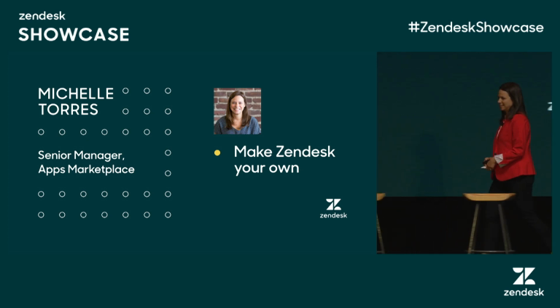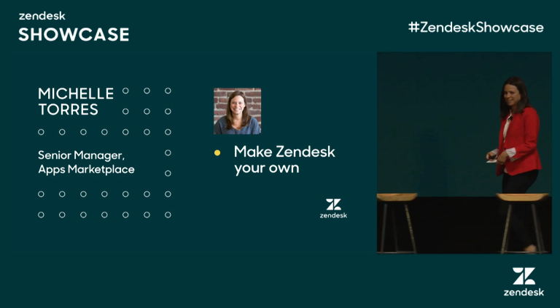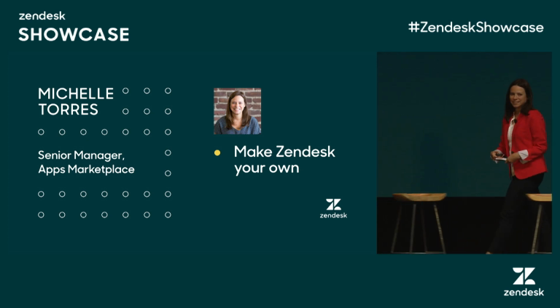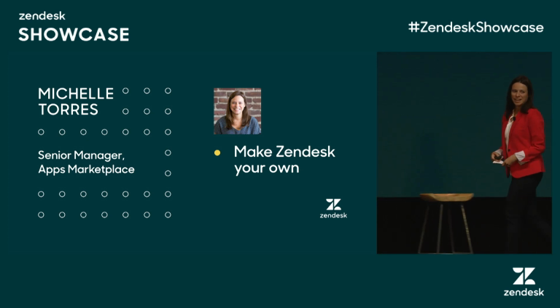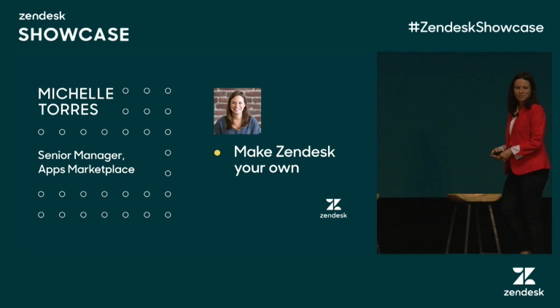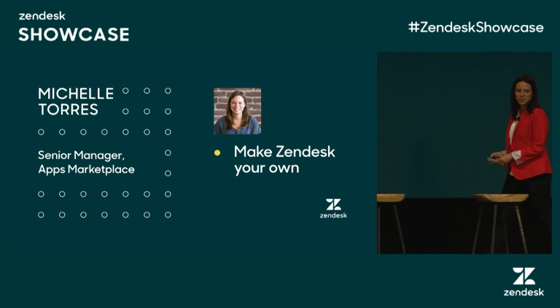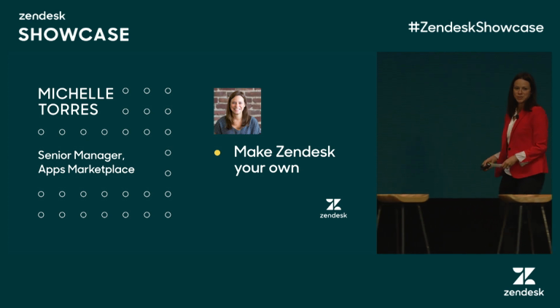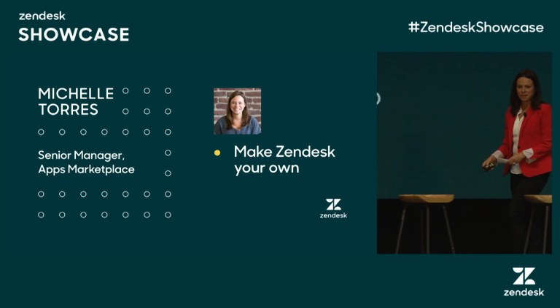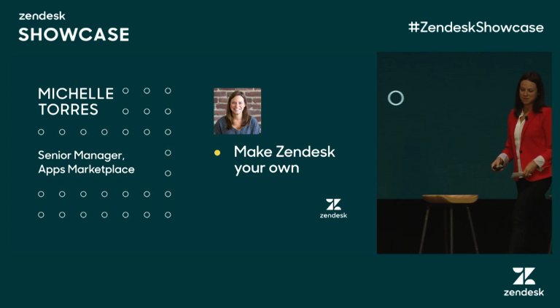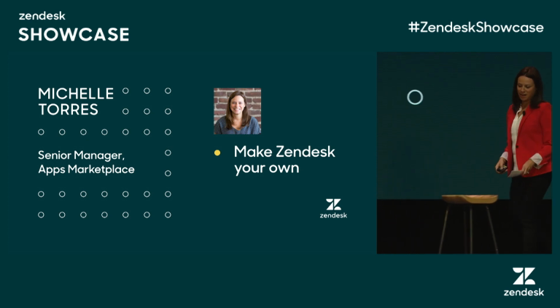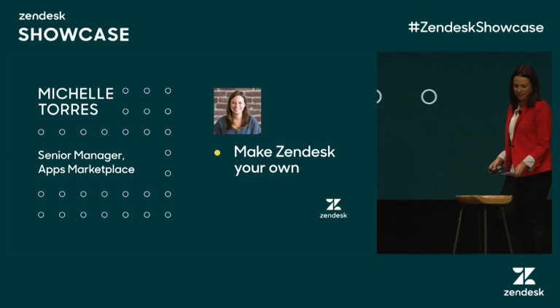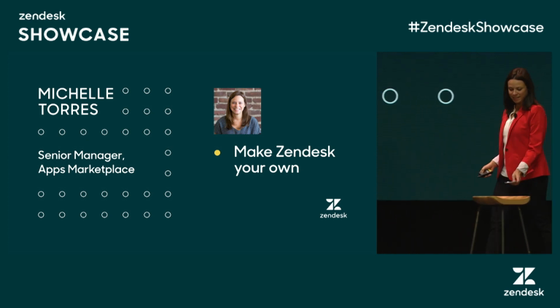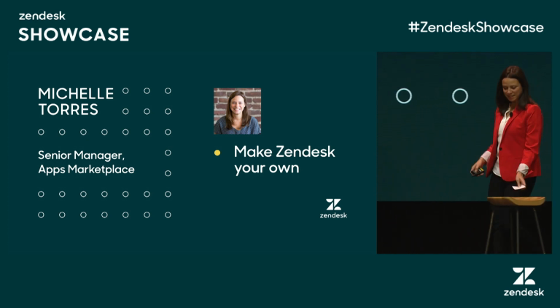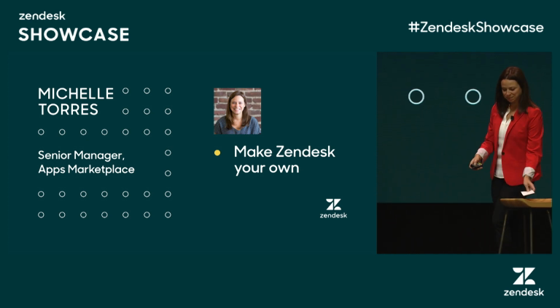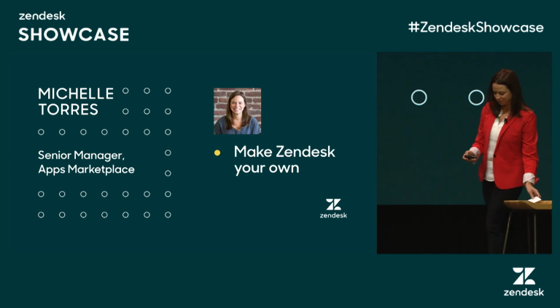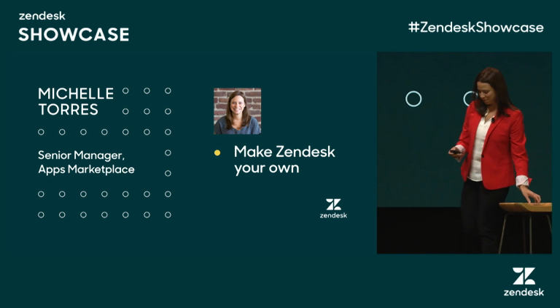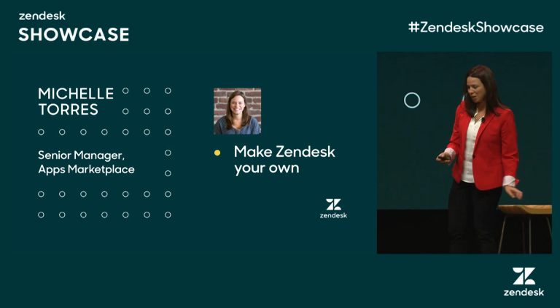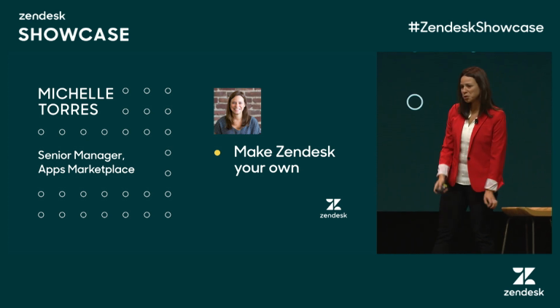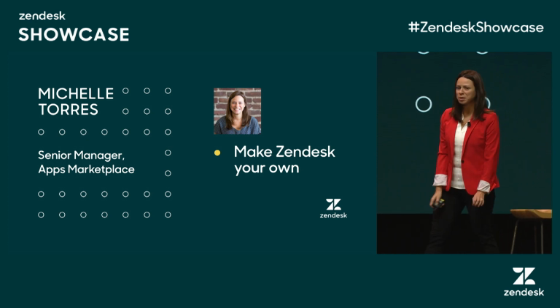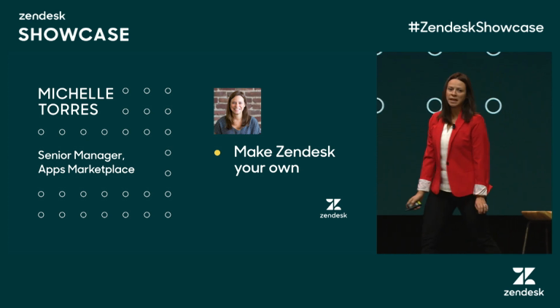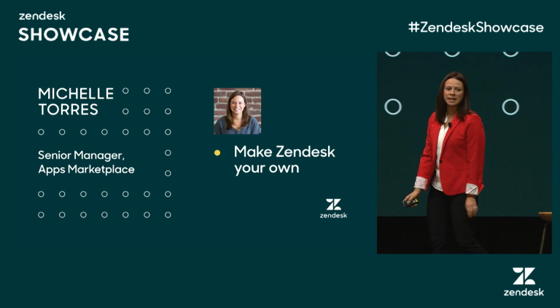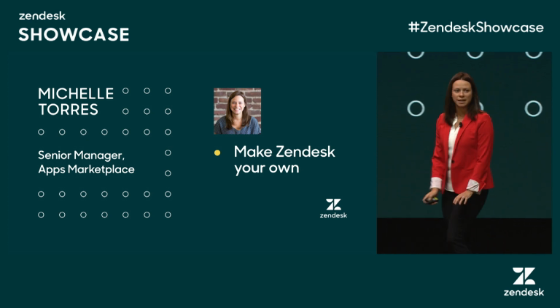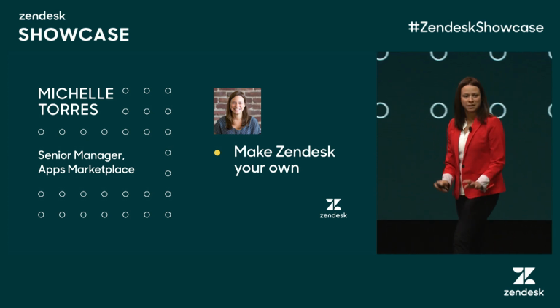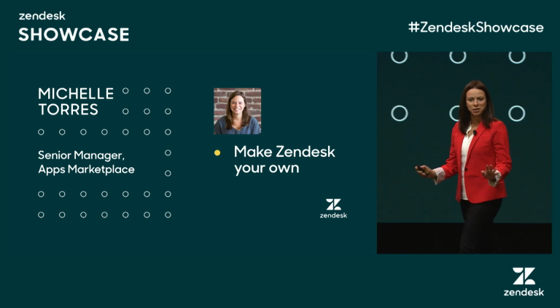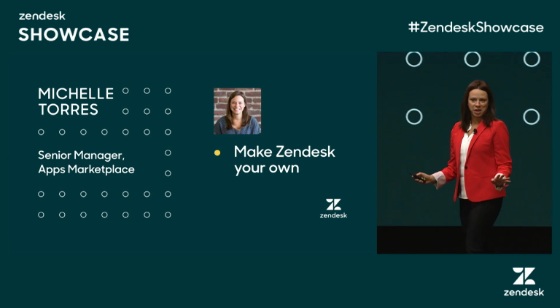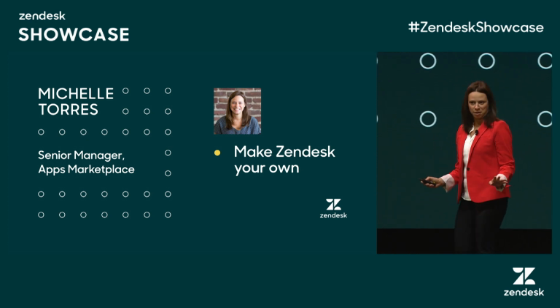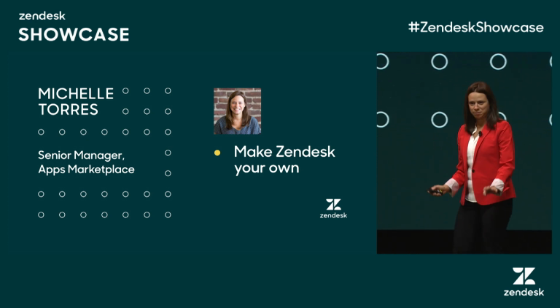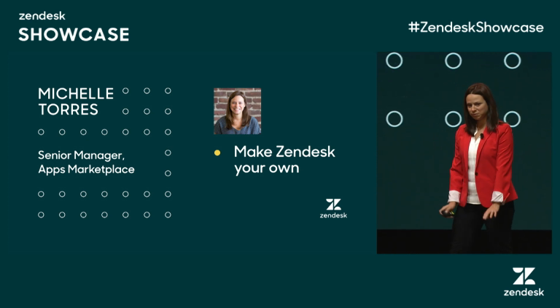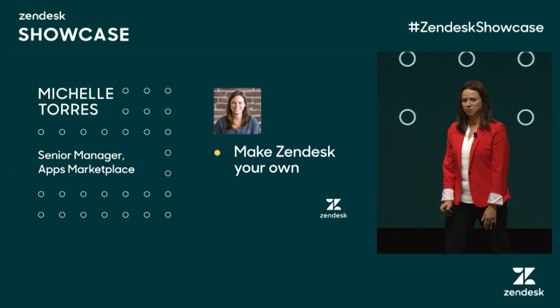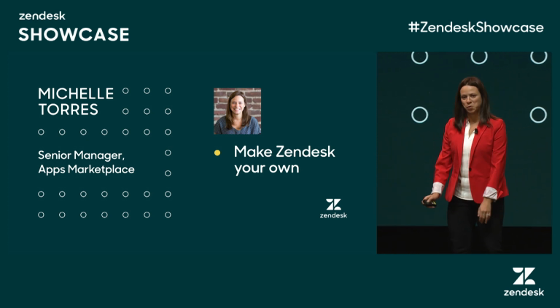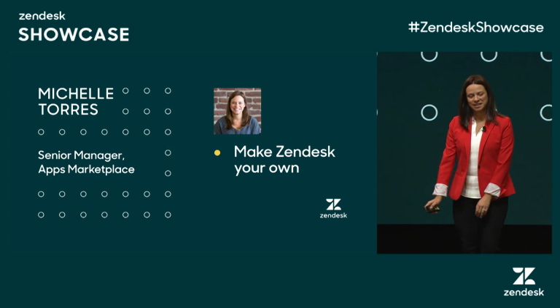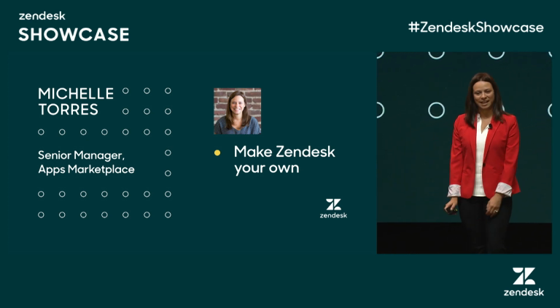Good afternoon, everyone. I'm going to play a little game for one second.